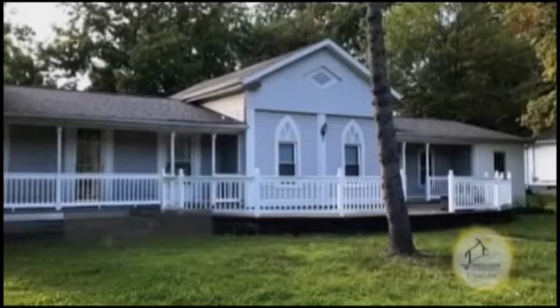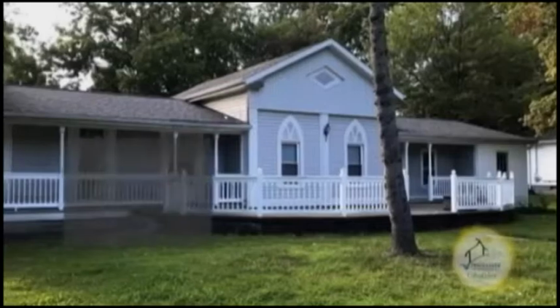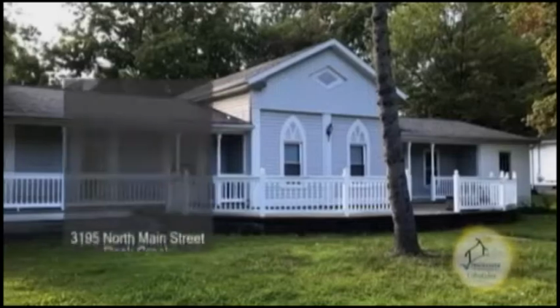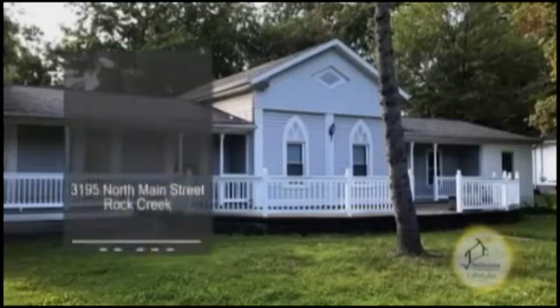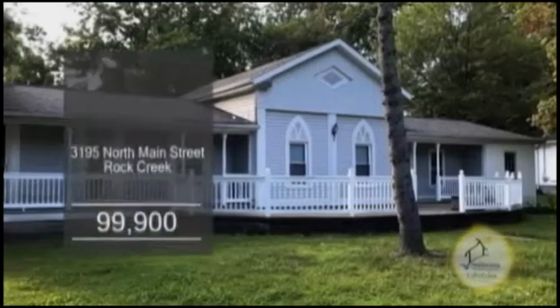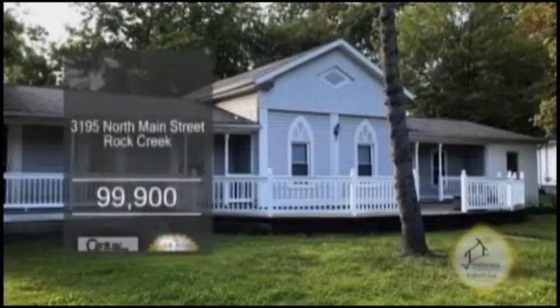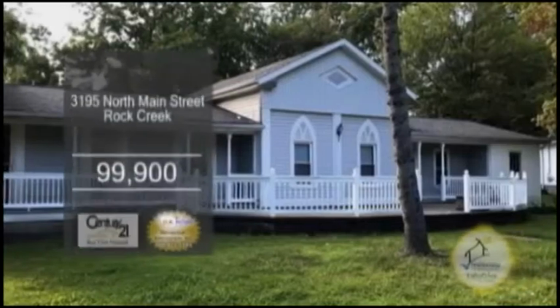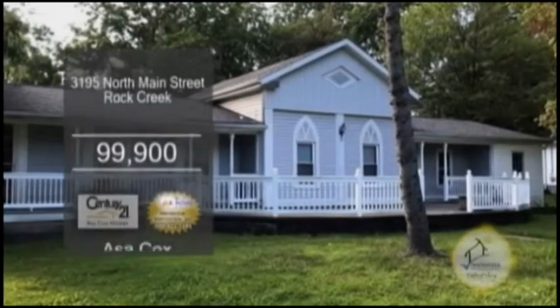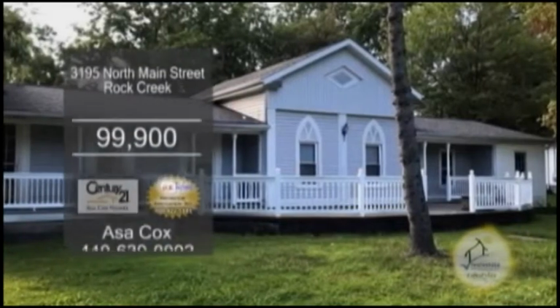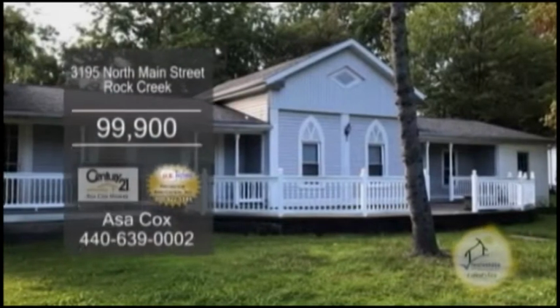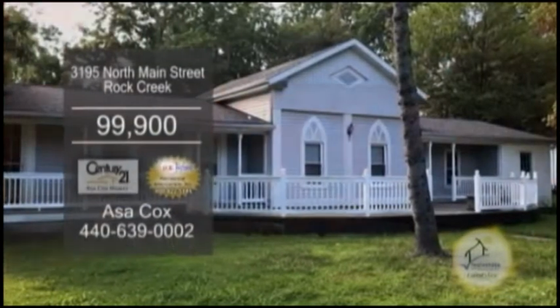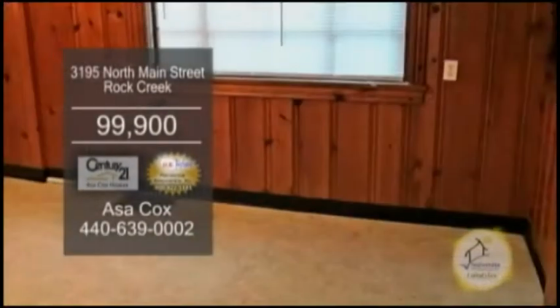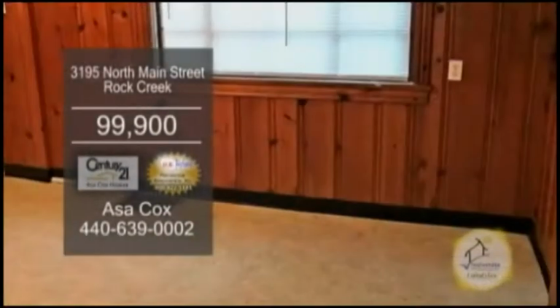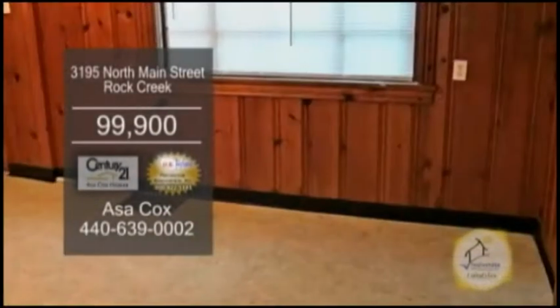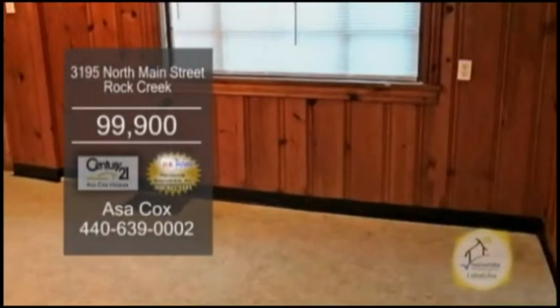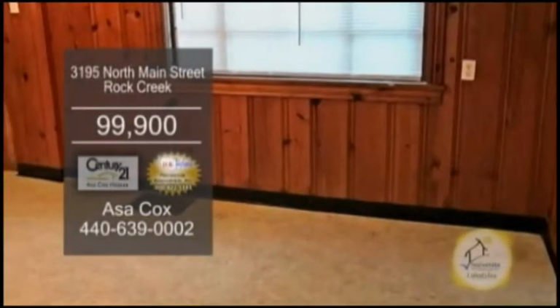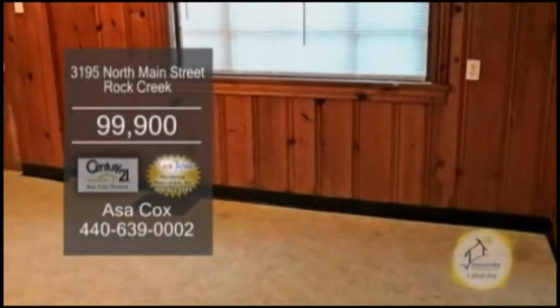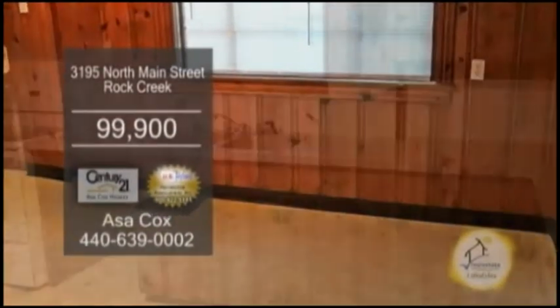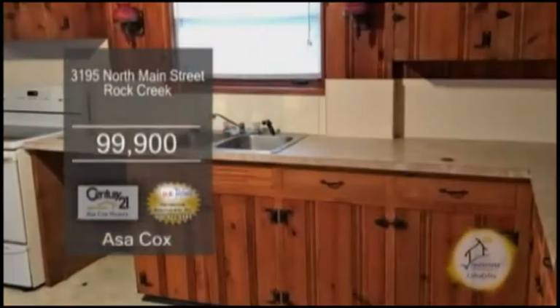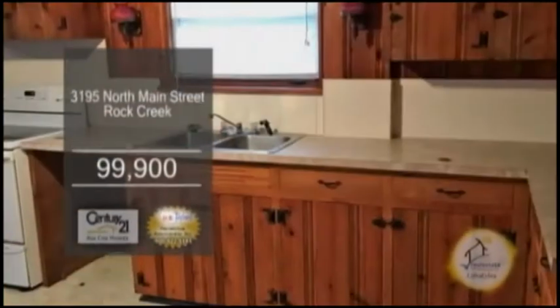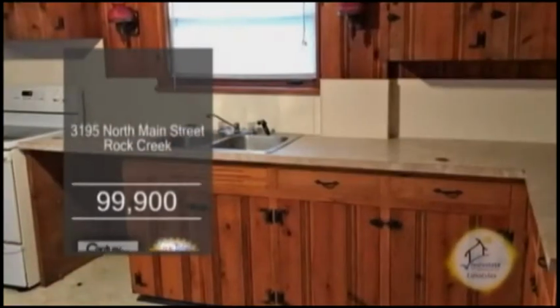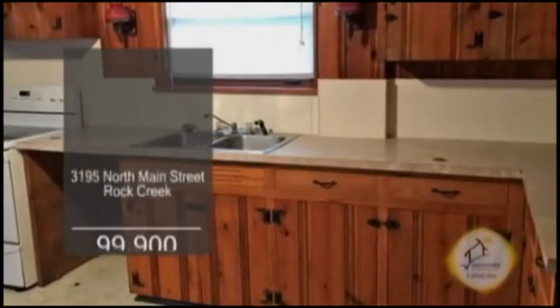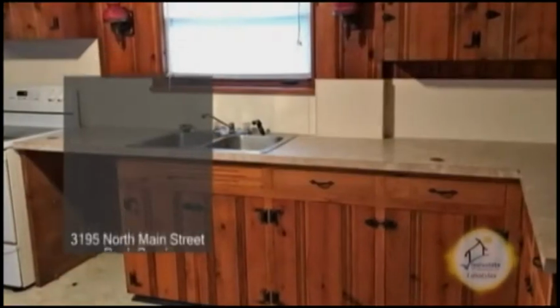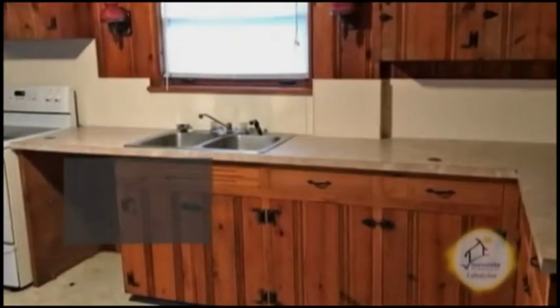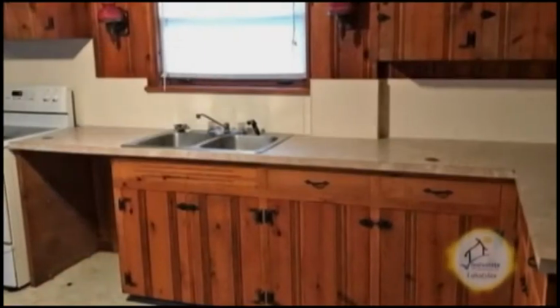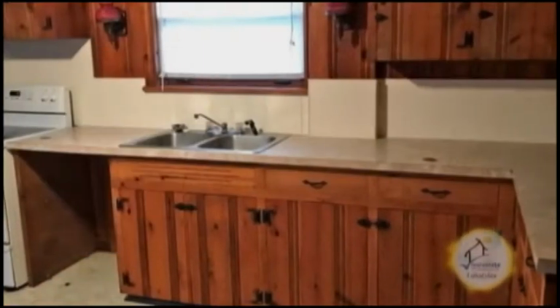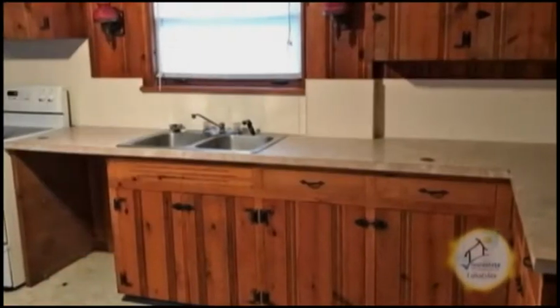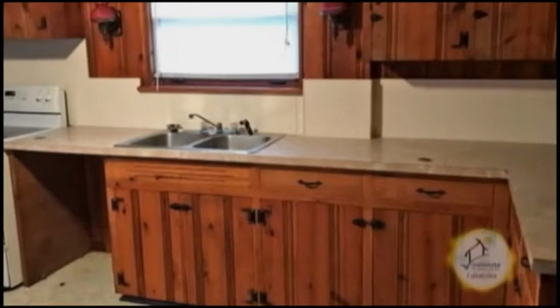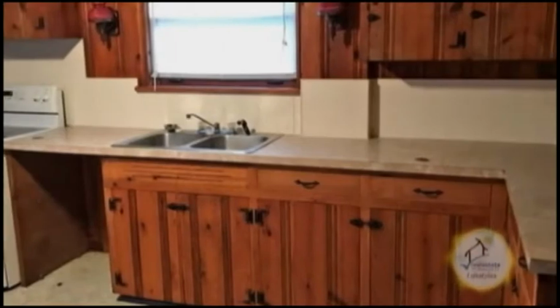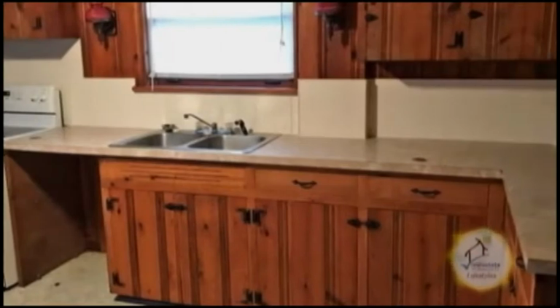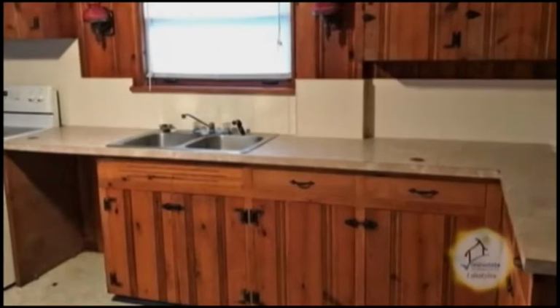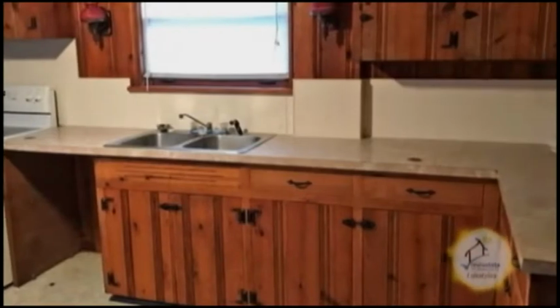A bungalow in Rock Creek. This home can be used as a single-family home with a full basement or a duplex.